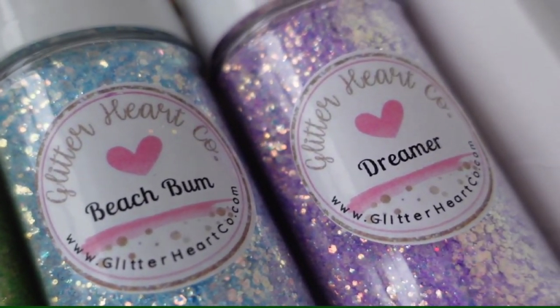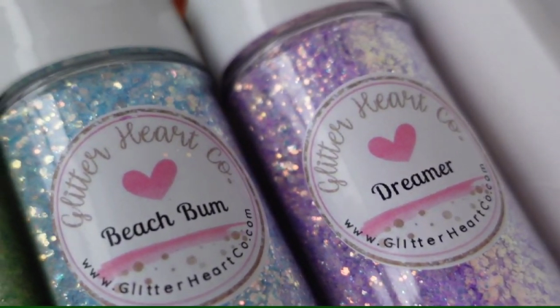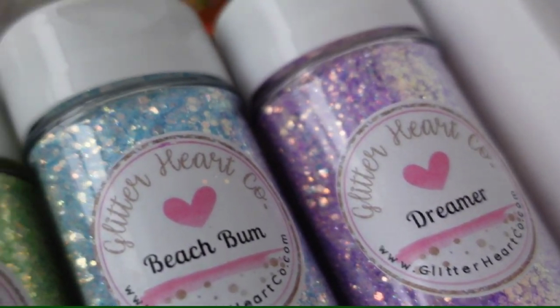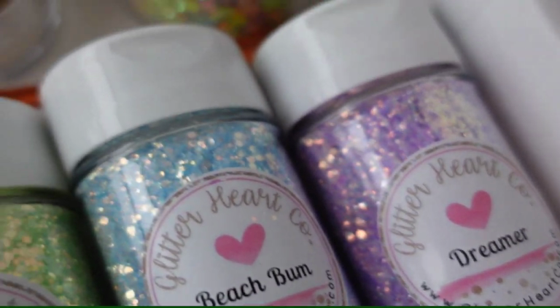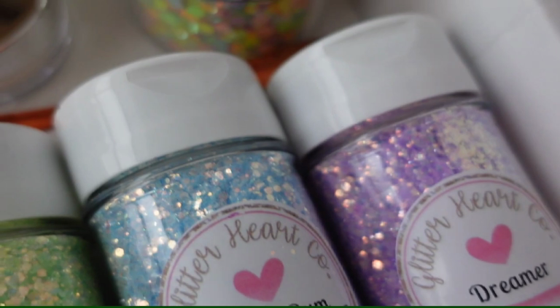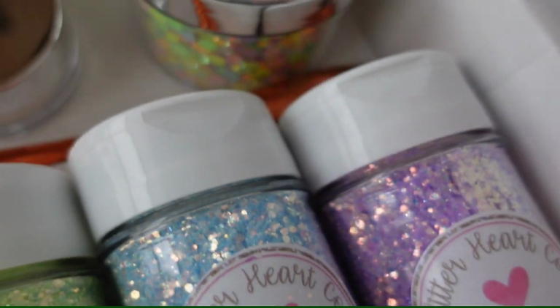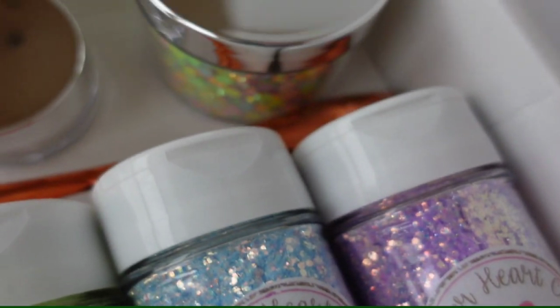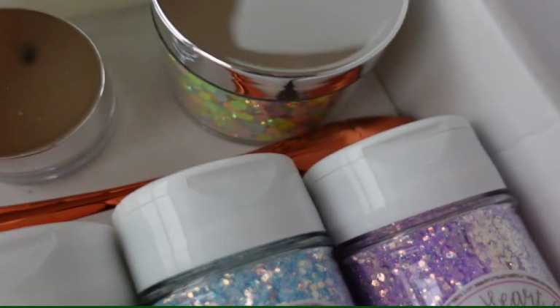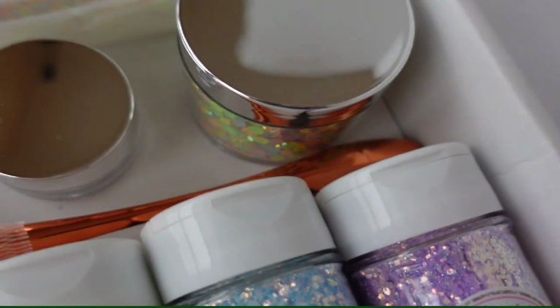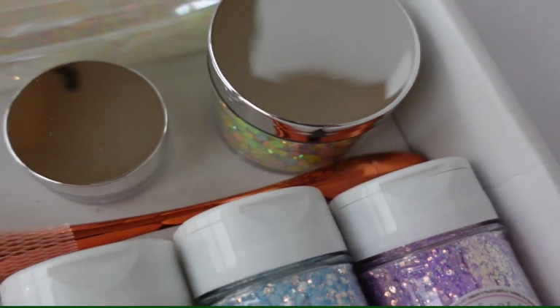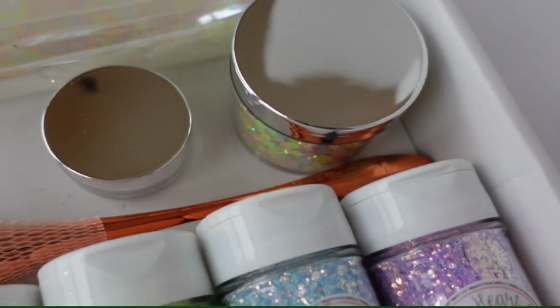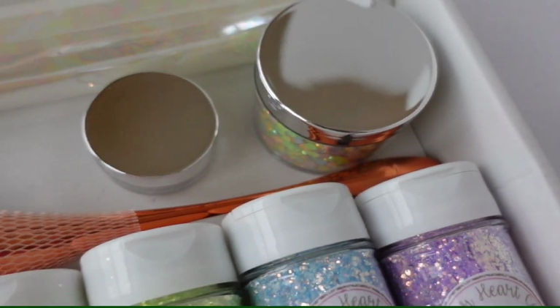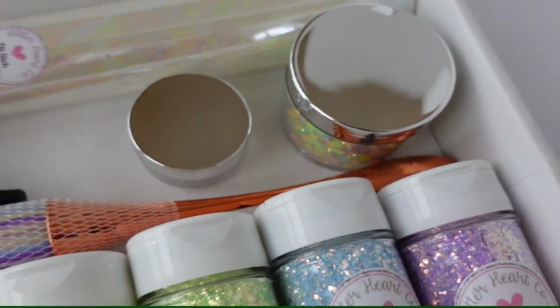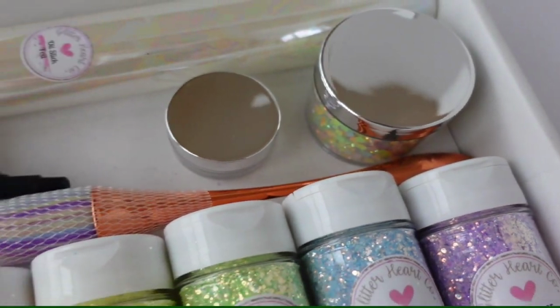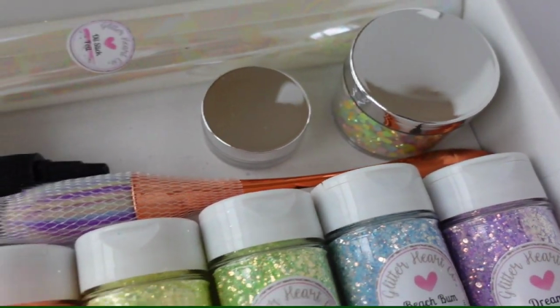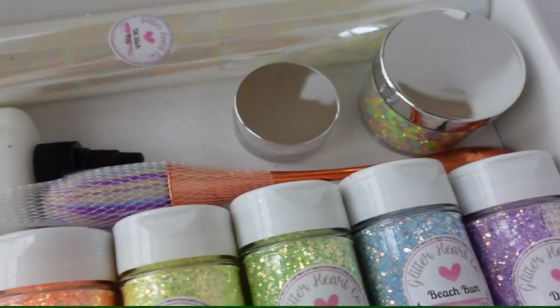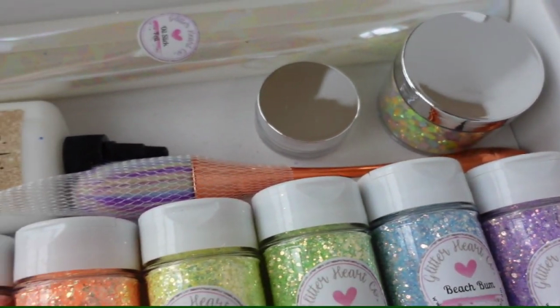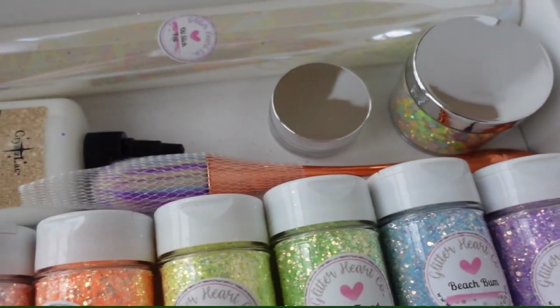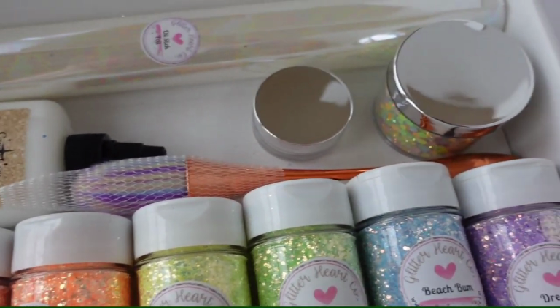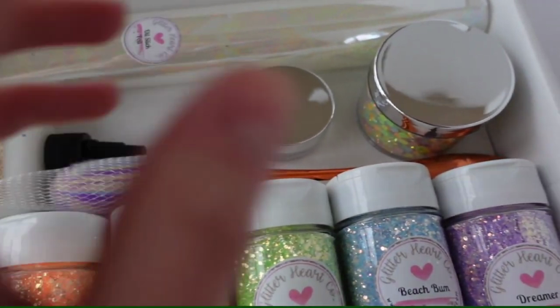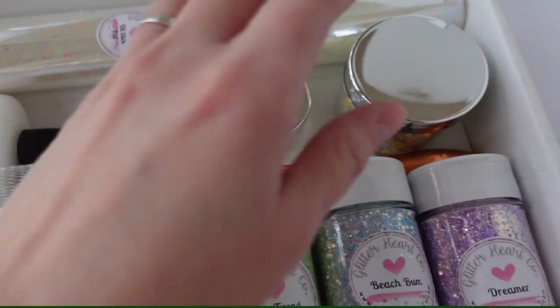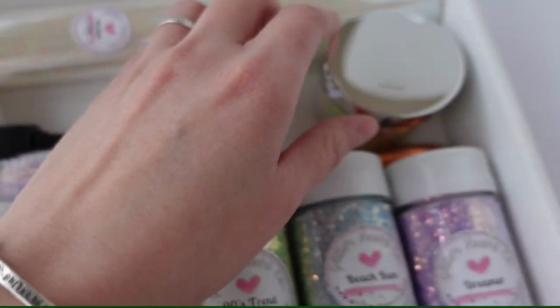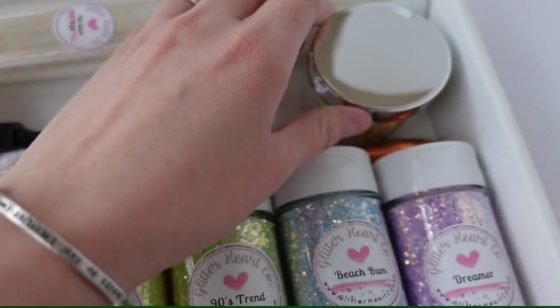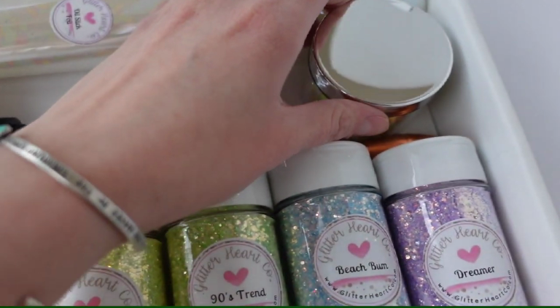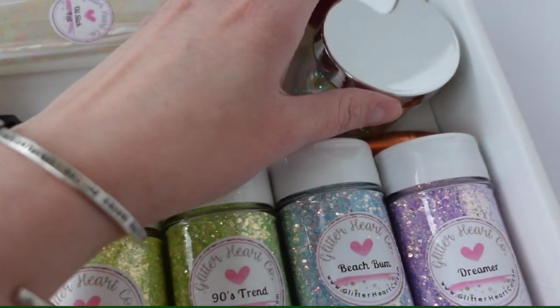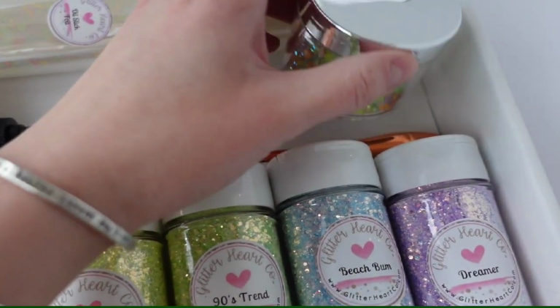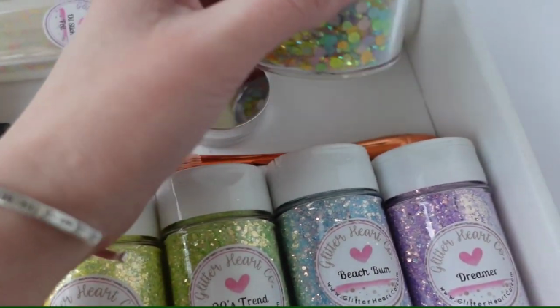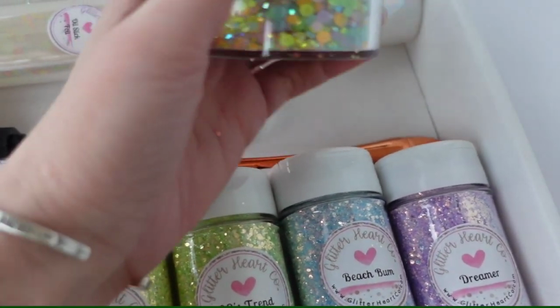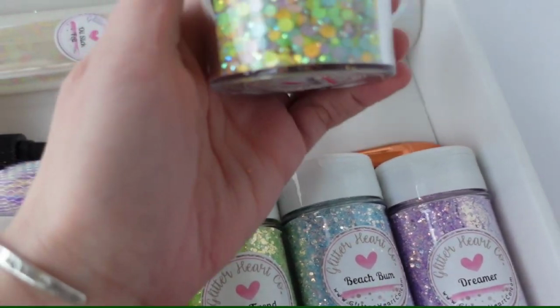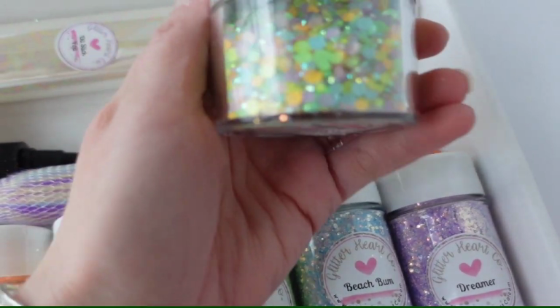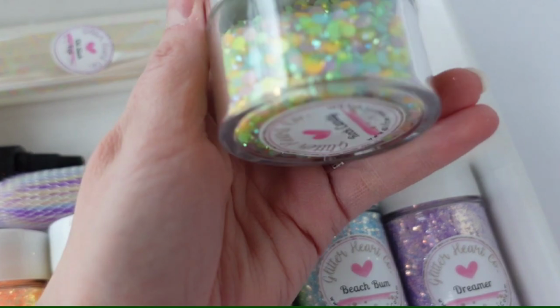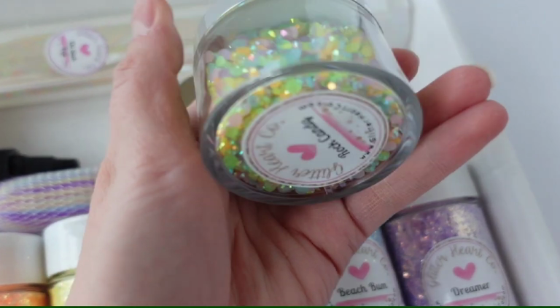All of these glitters I mixed myself, and I wanted this gorgeous pastel palette.